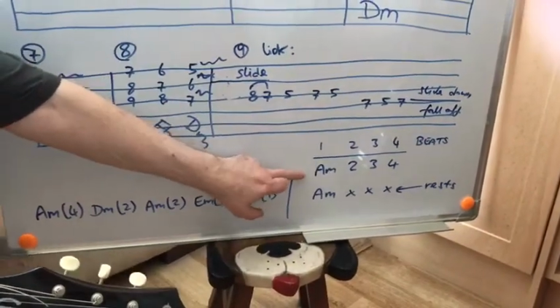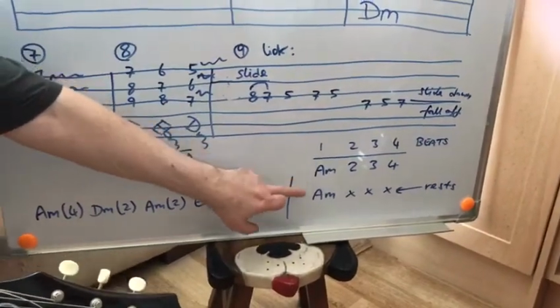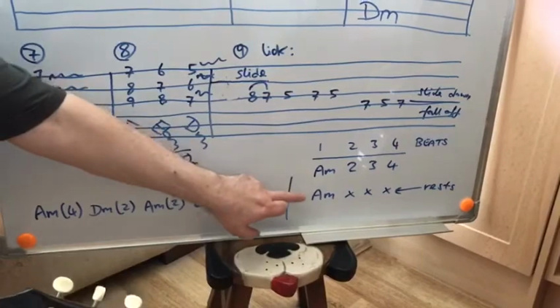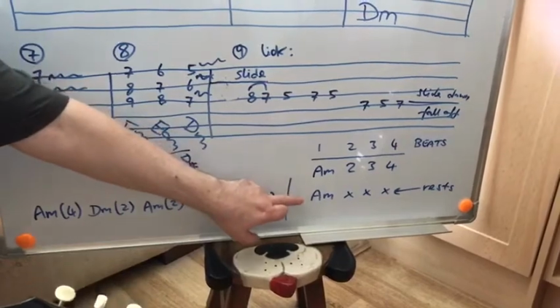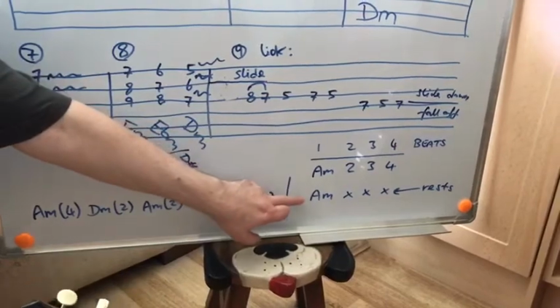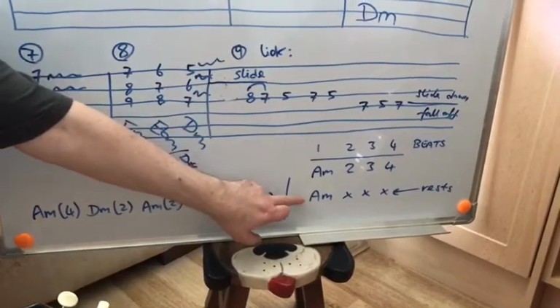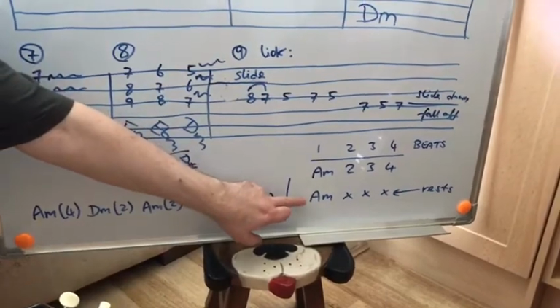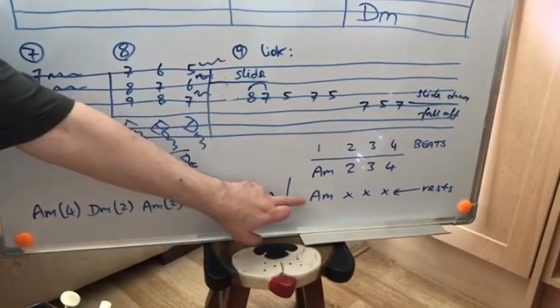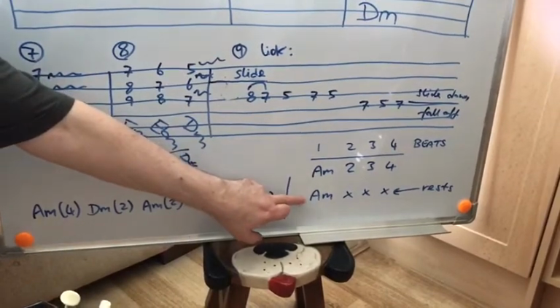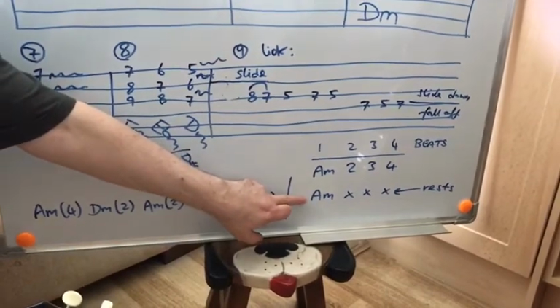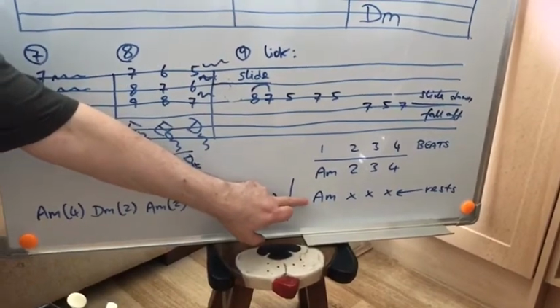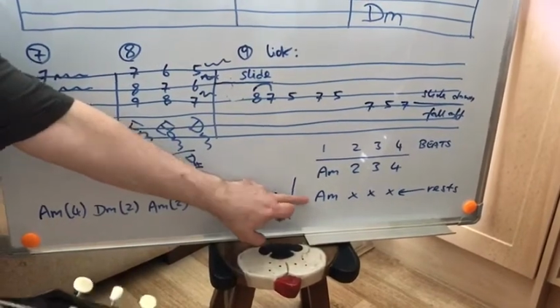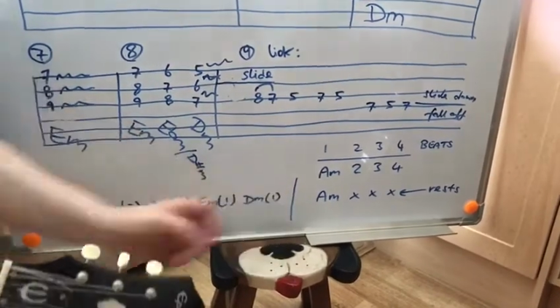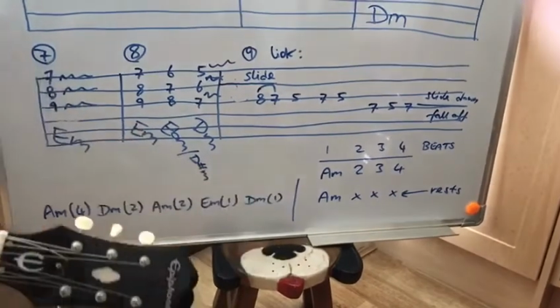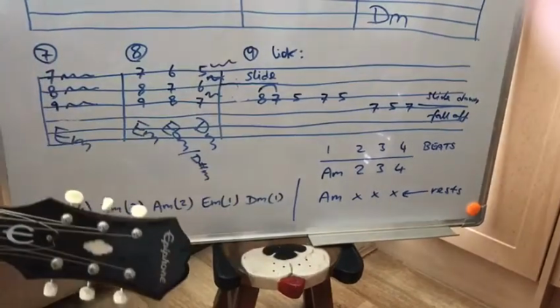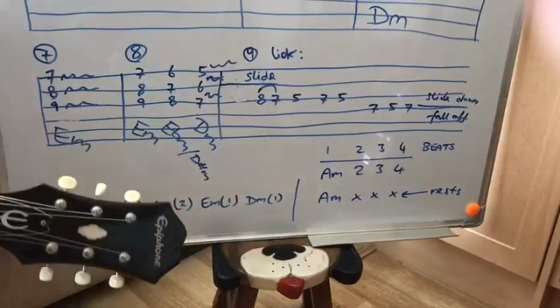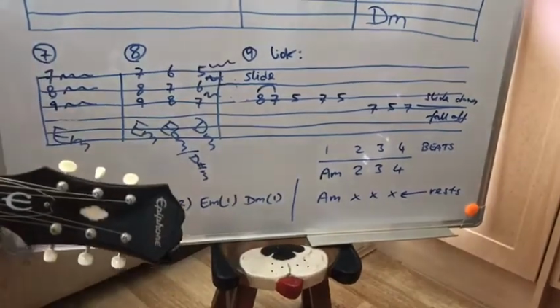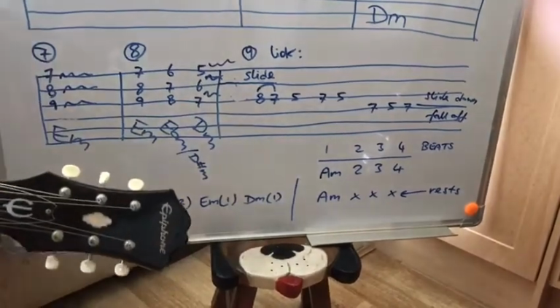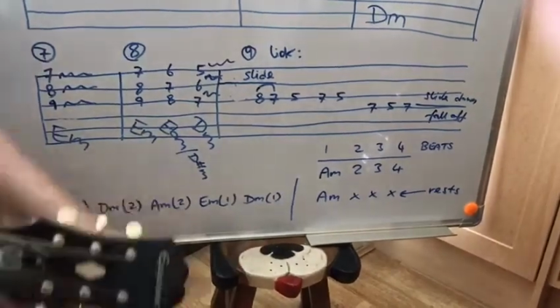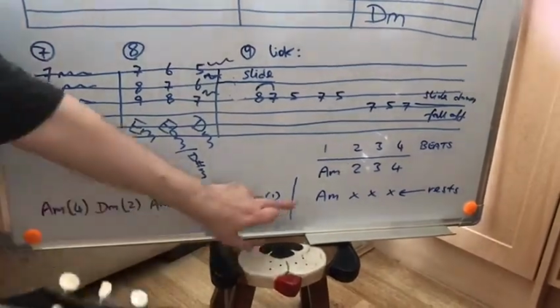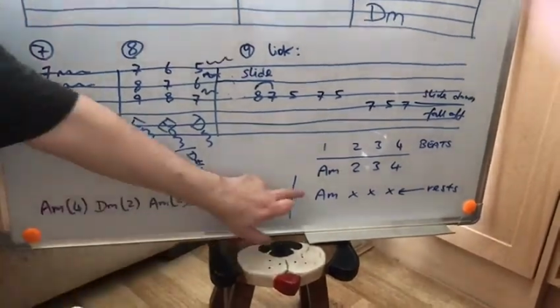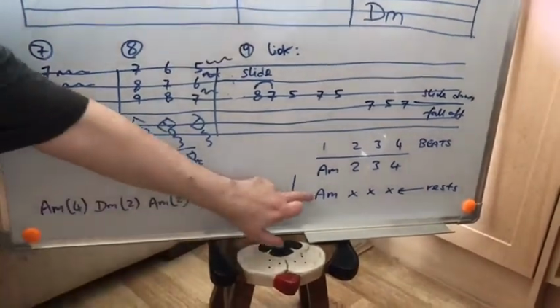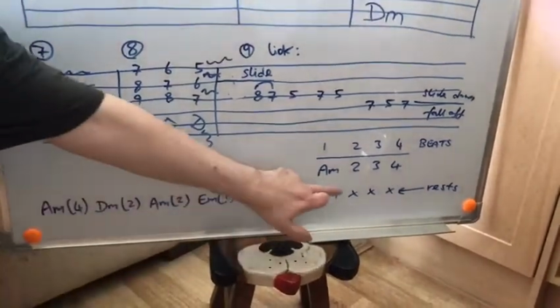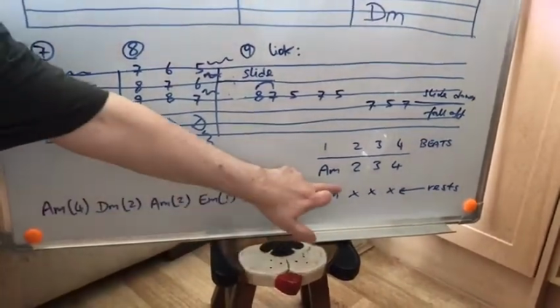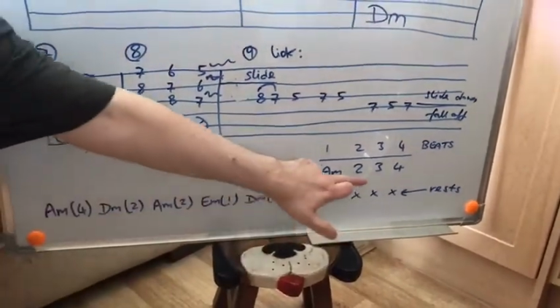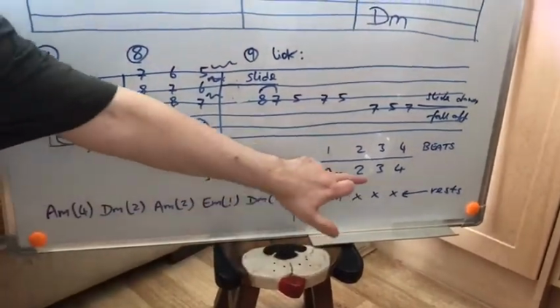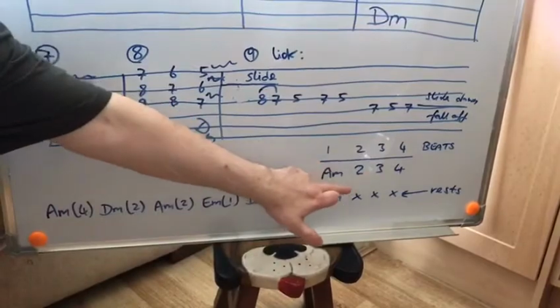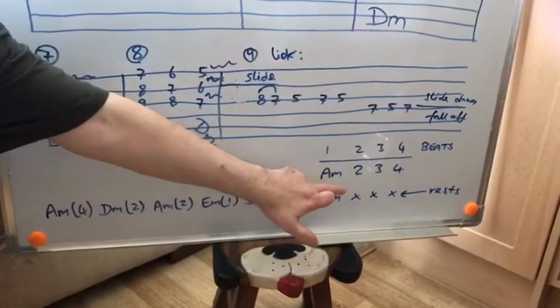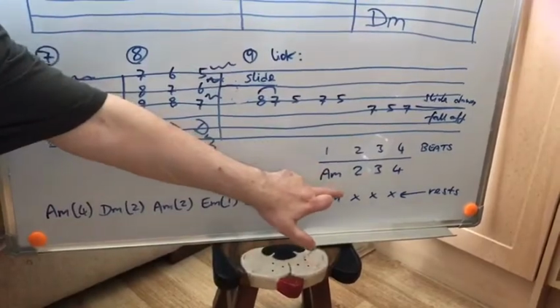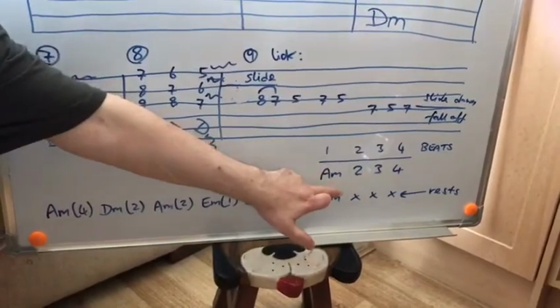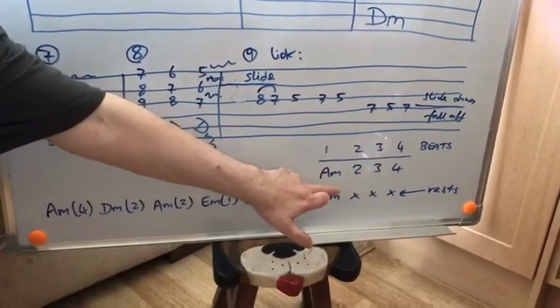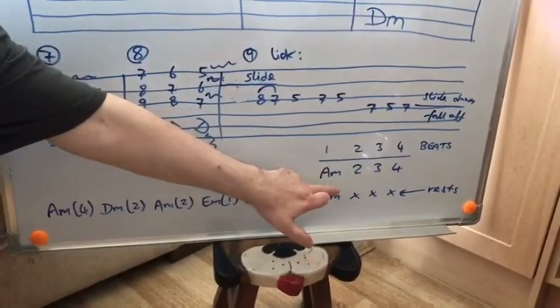Then it's strummed once there, which is the stop, and then you've got three rest beats.